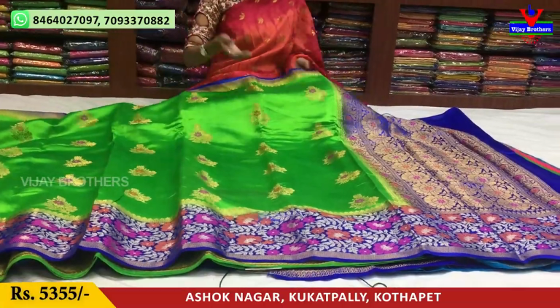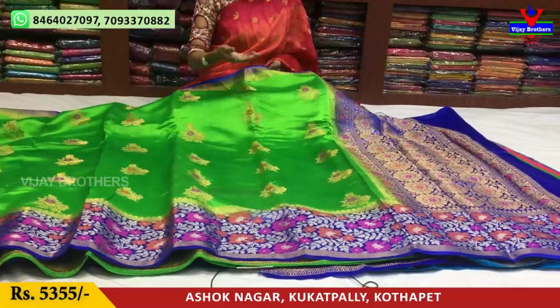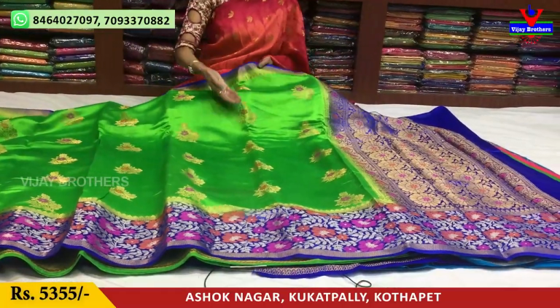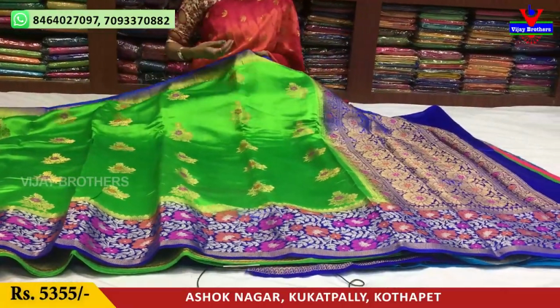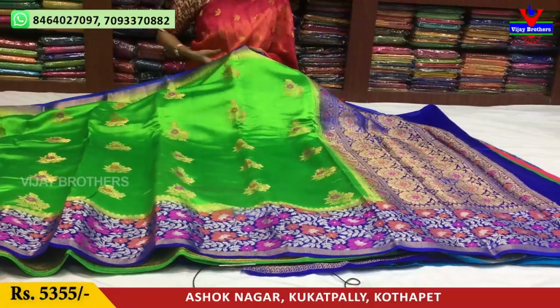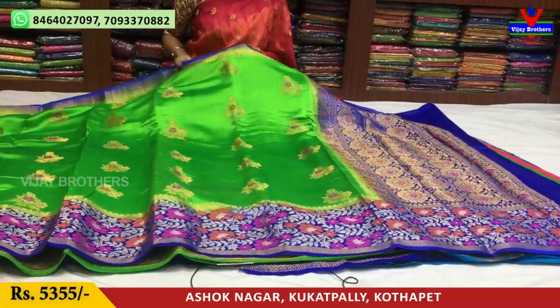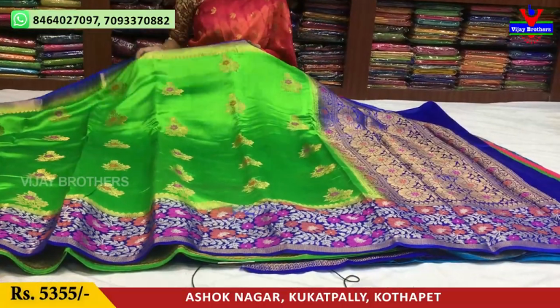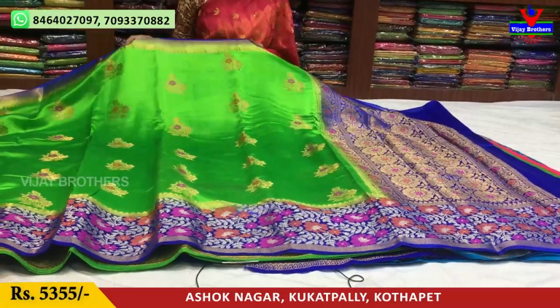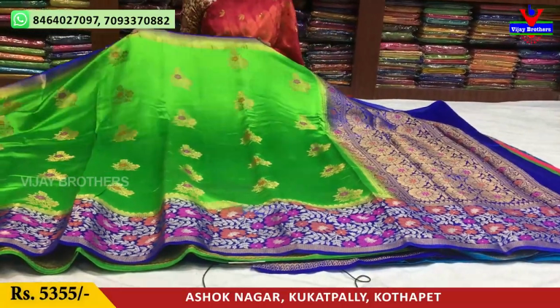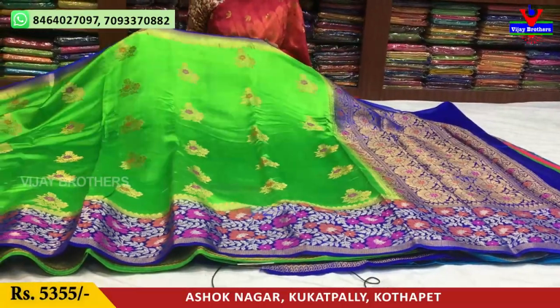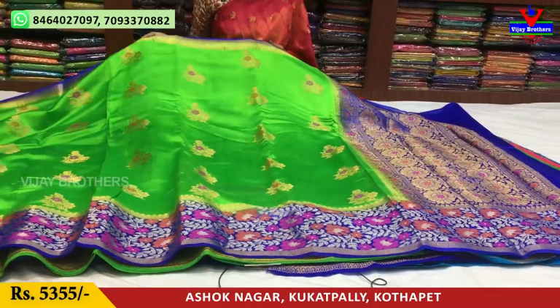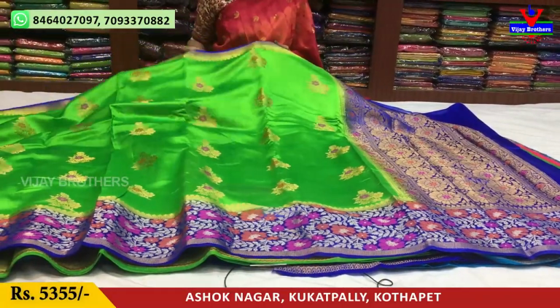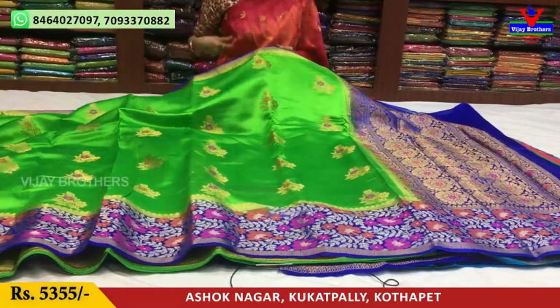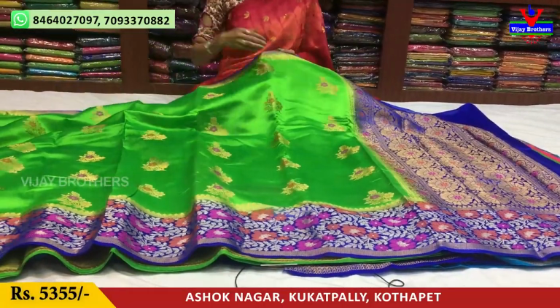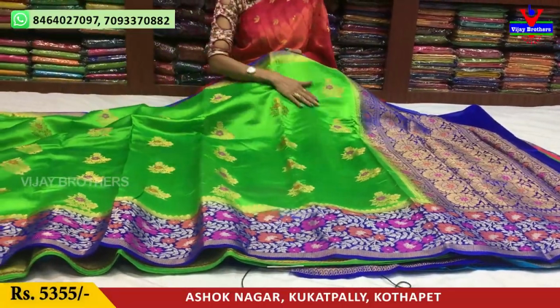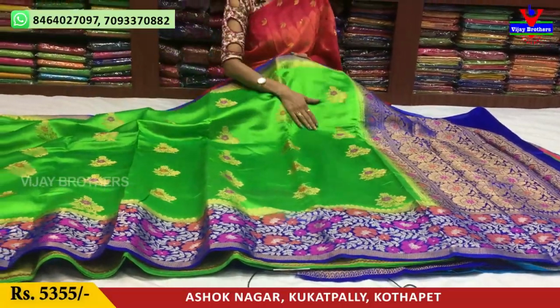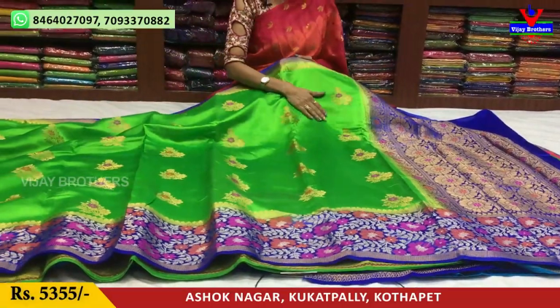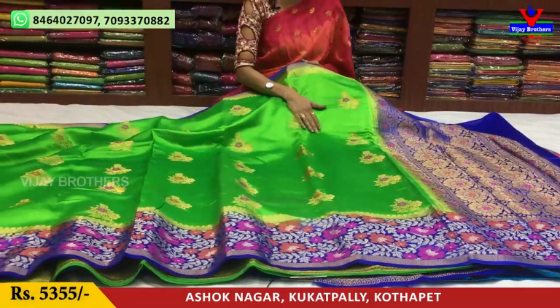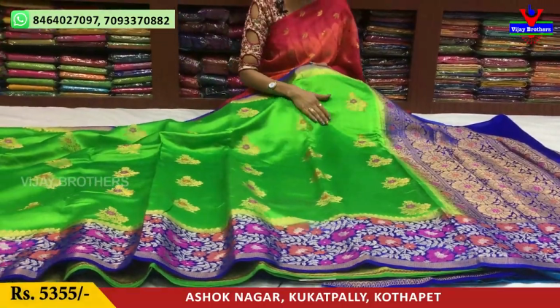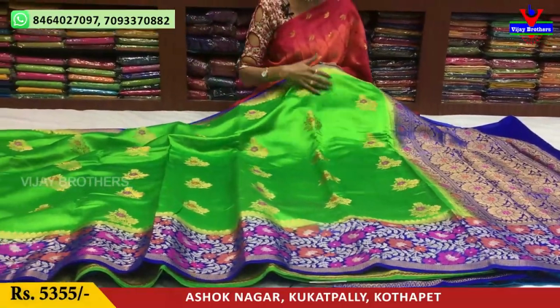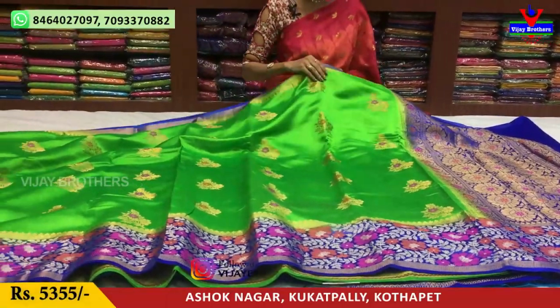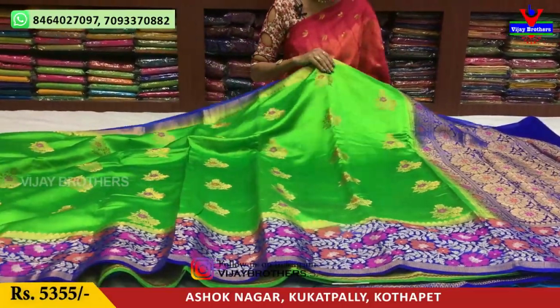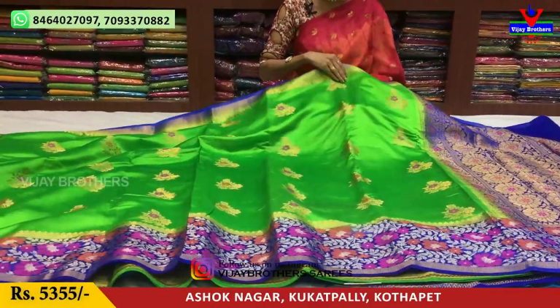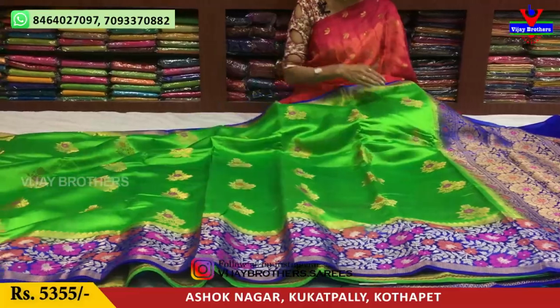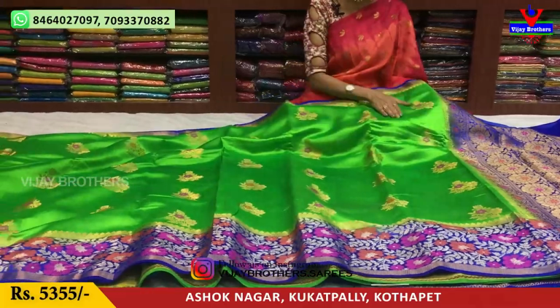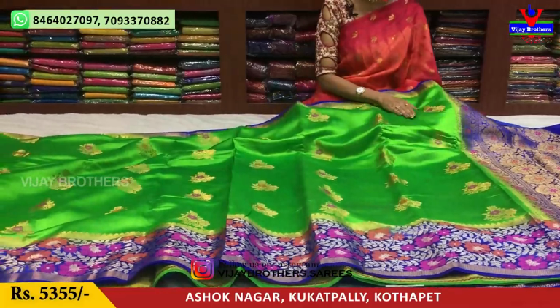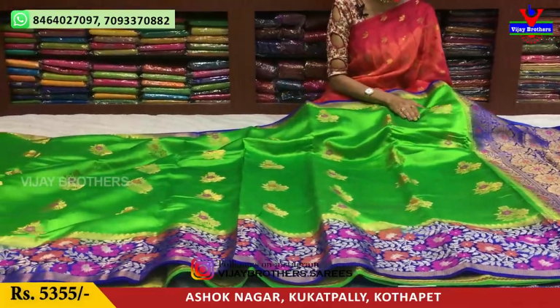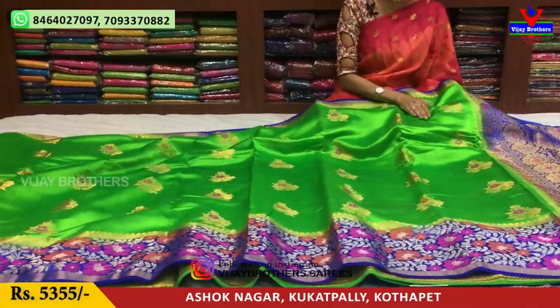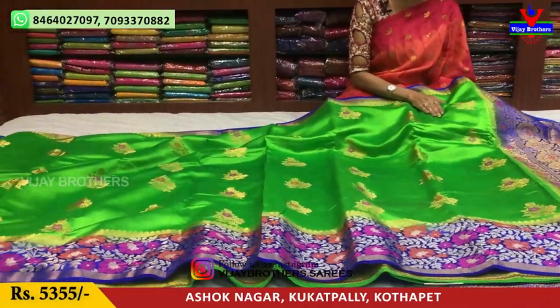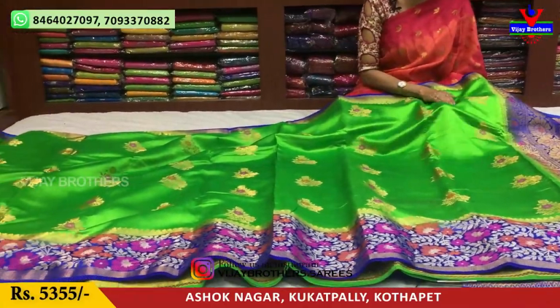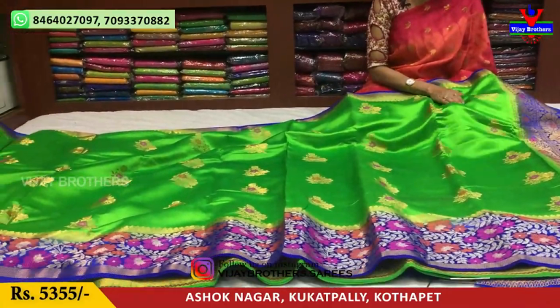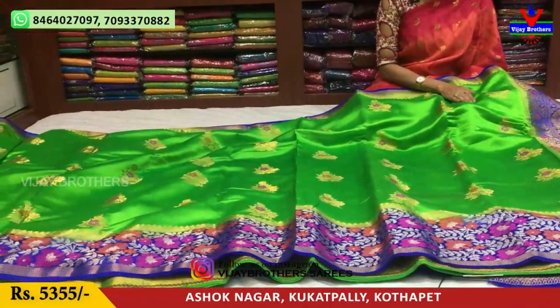This is a green color. It has a soft material, pure material, and is light weight.